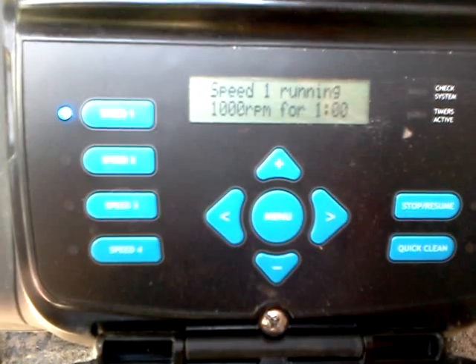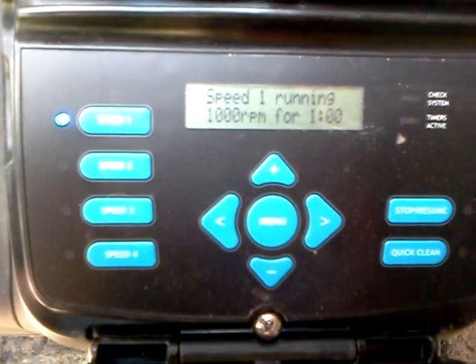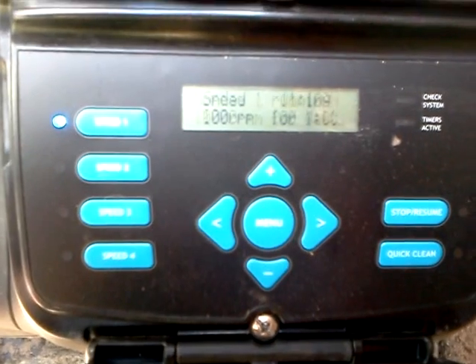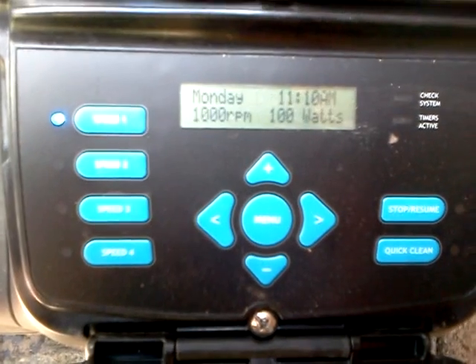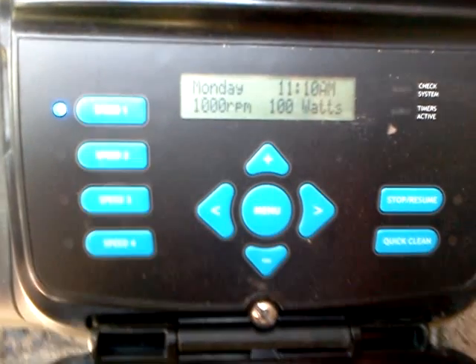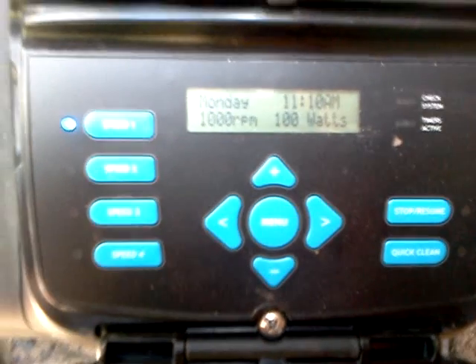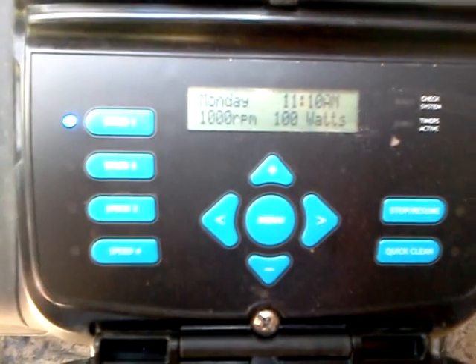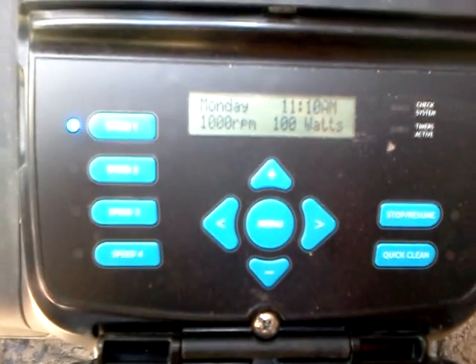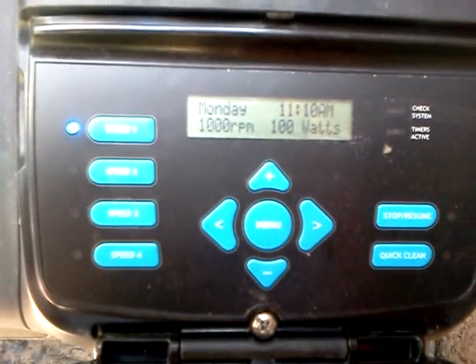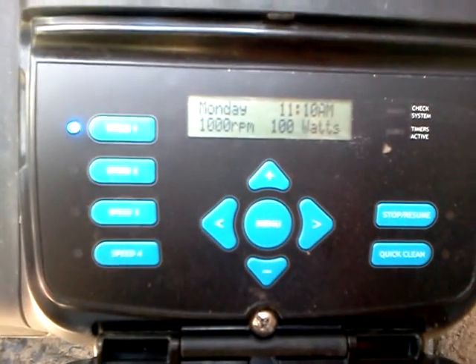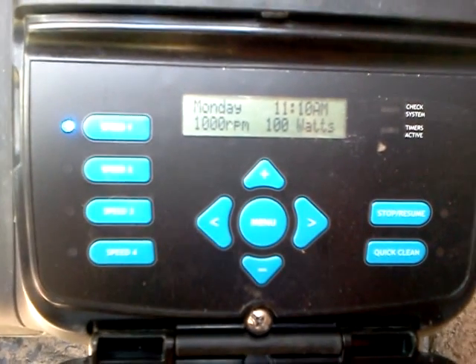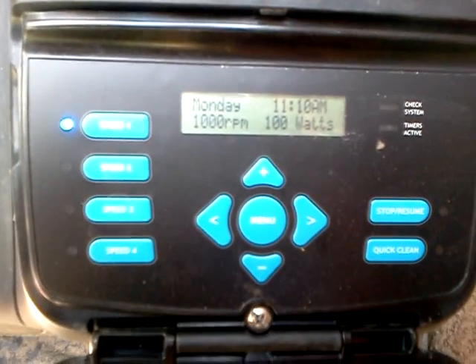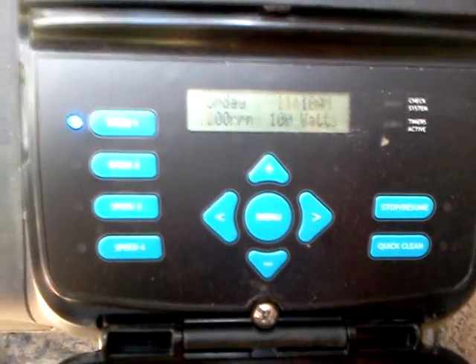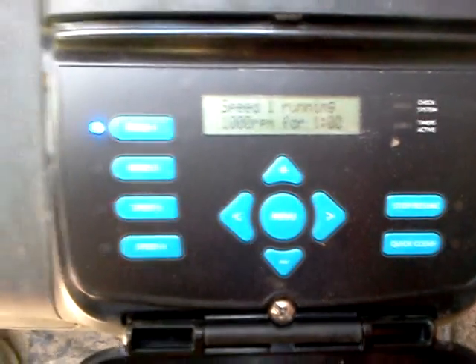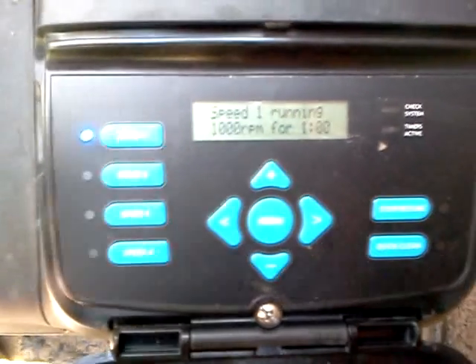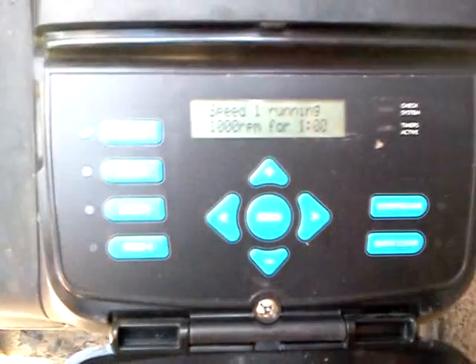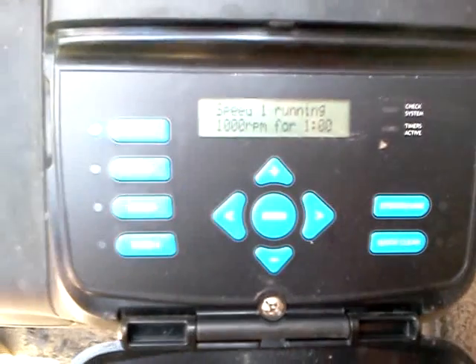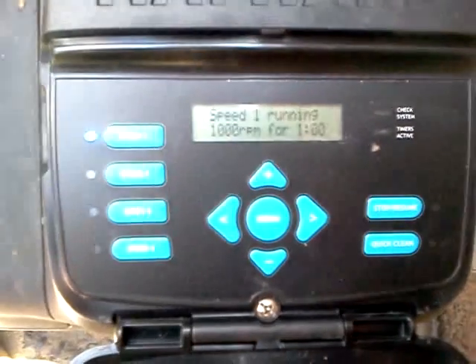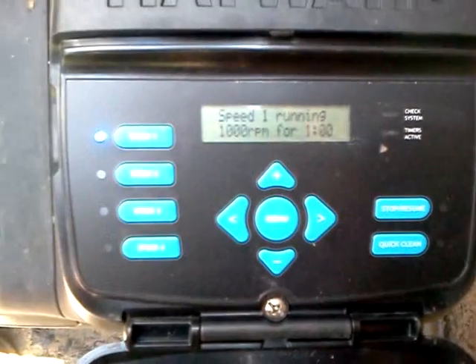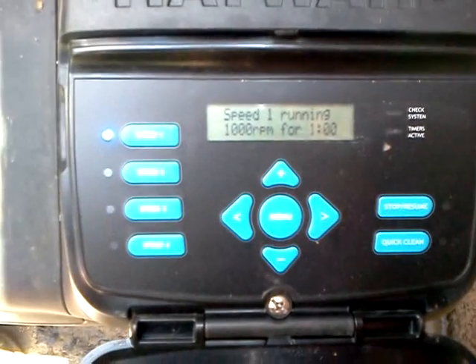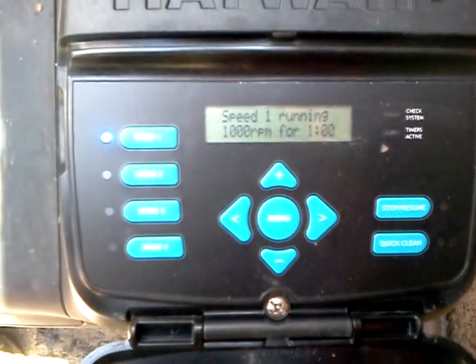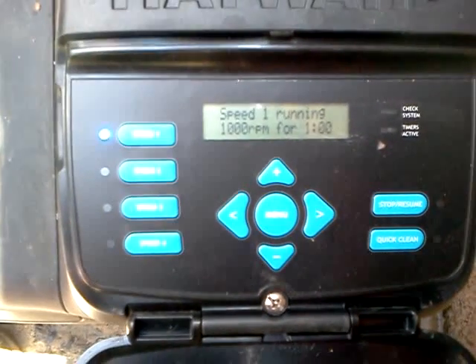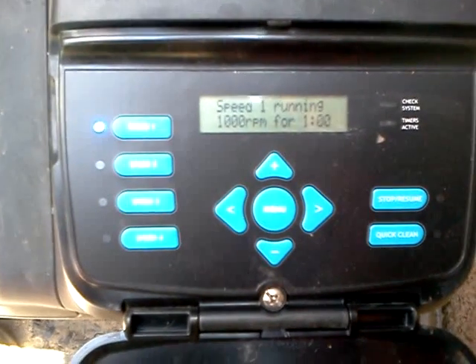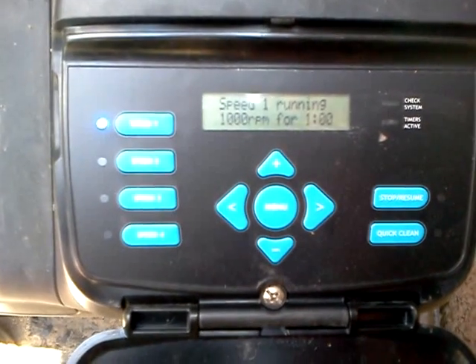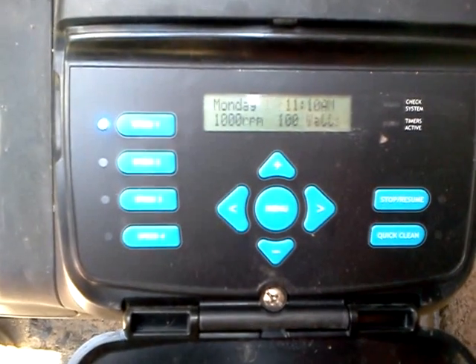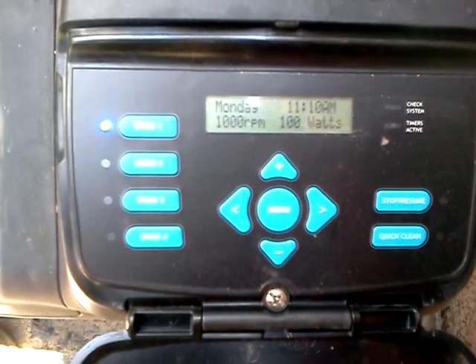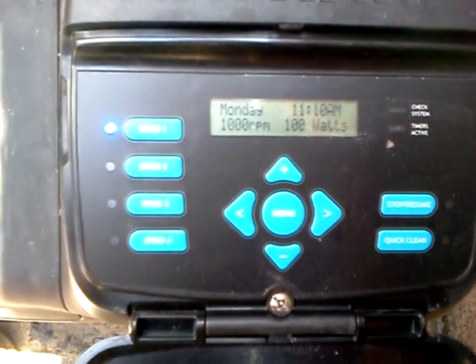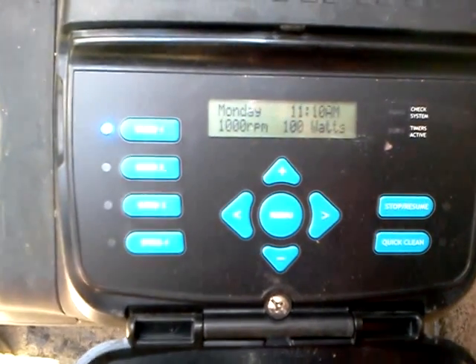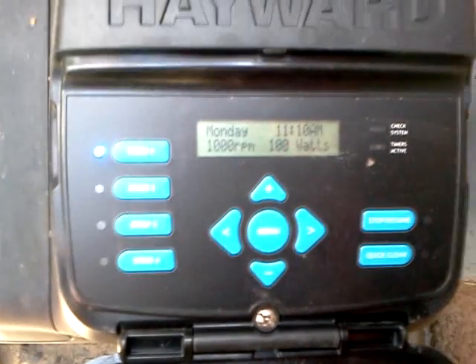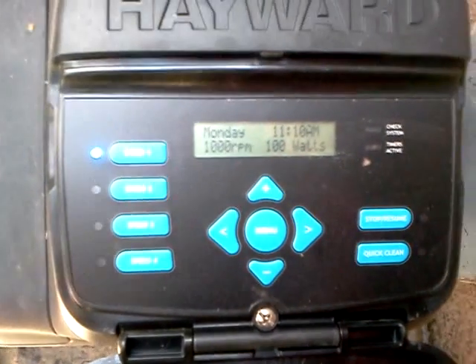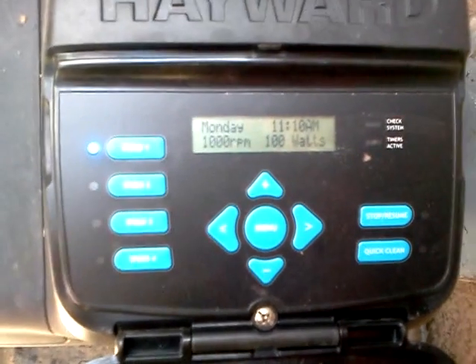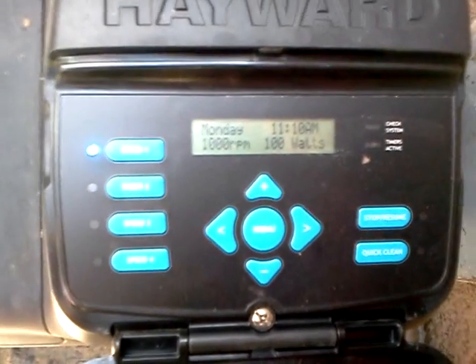There you go guys. This is a Hayward EcoStar pump — well worth the money. Thanks for watching.